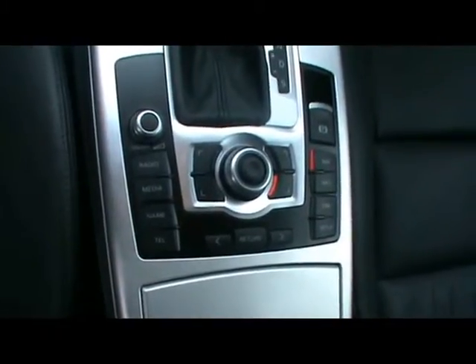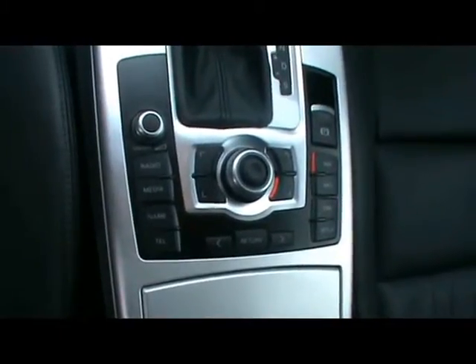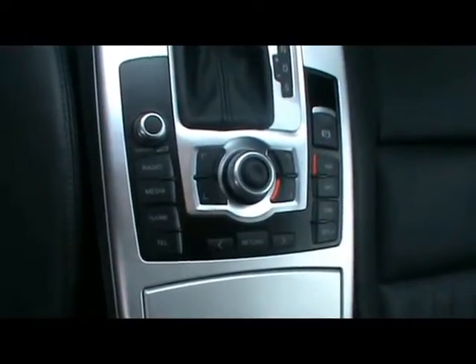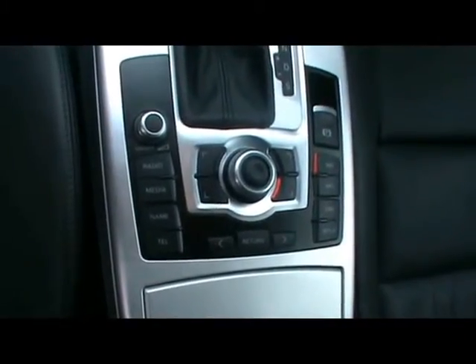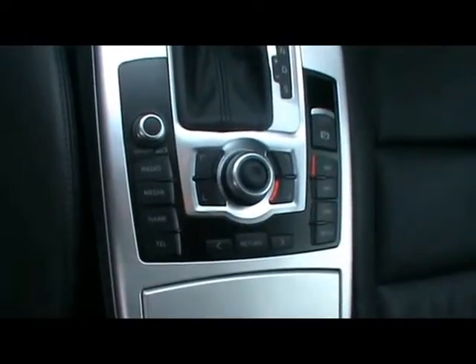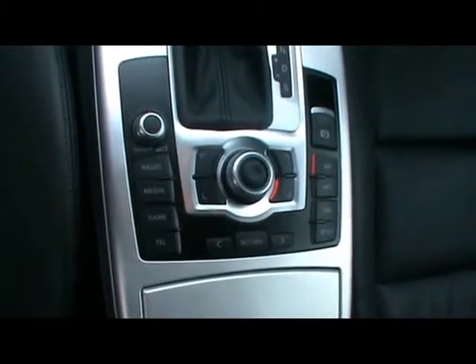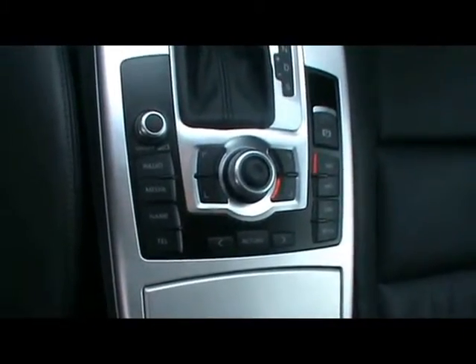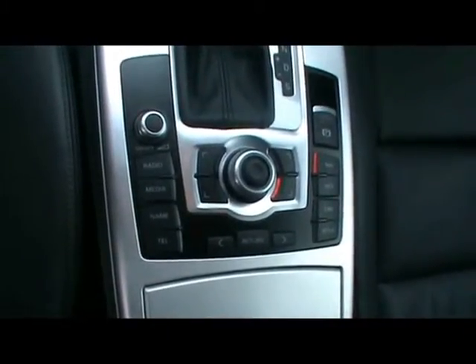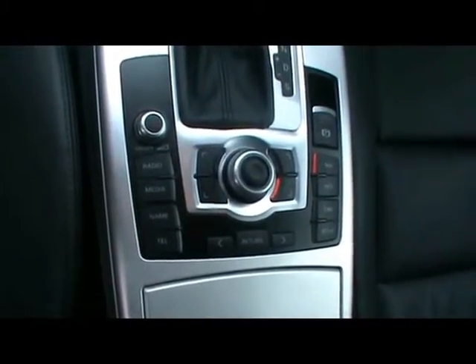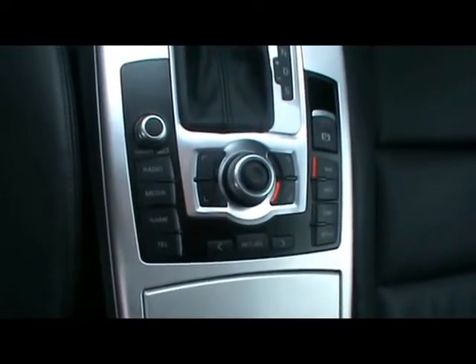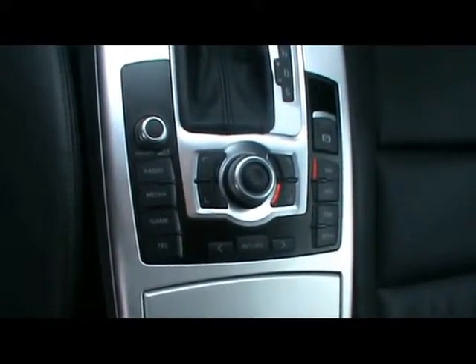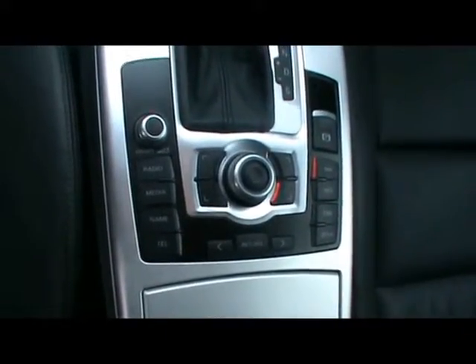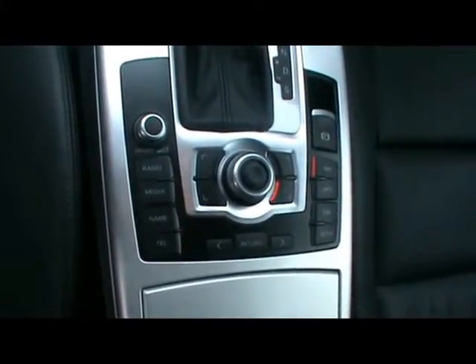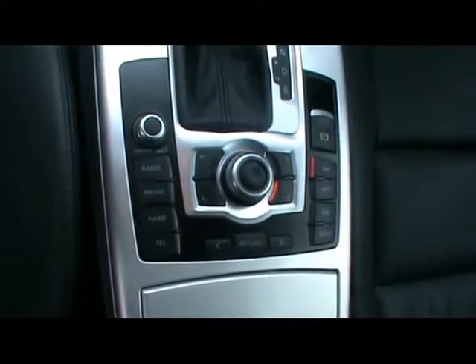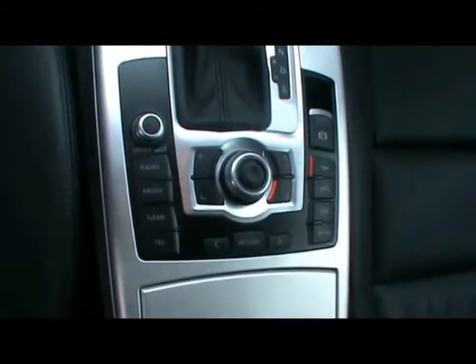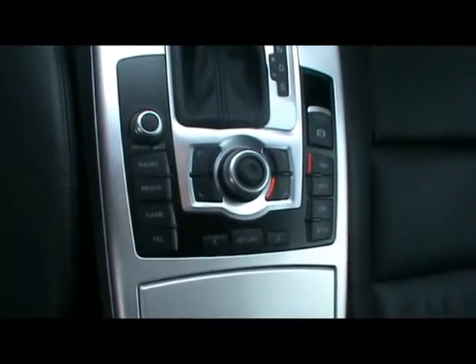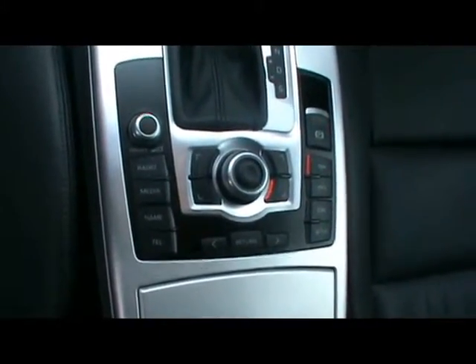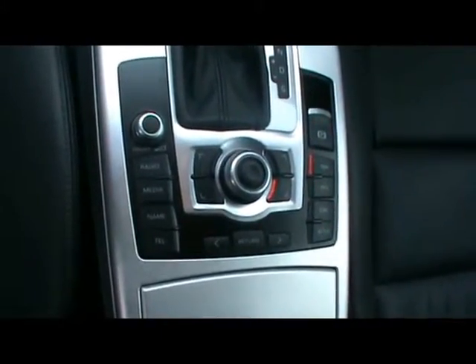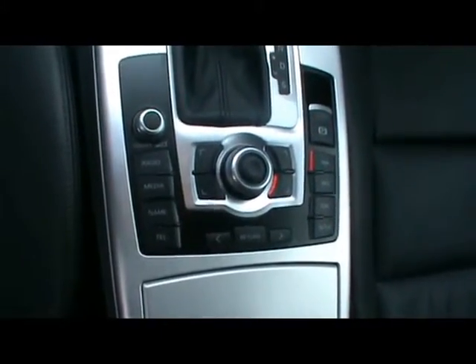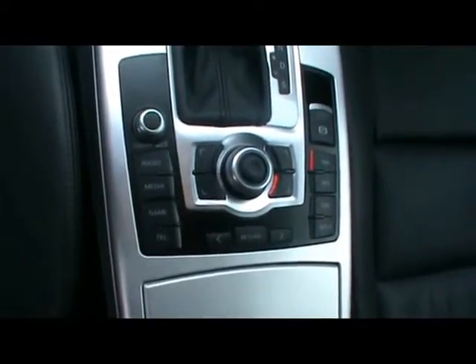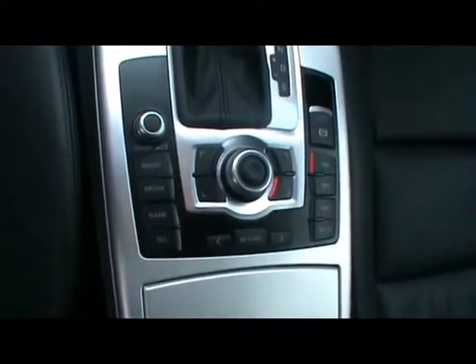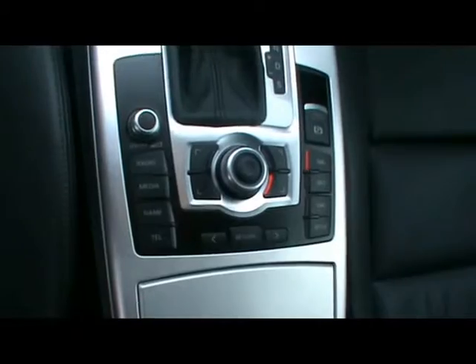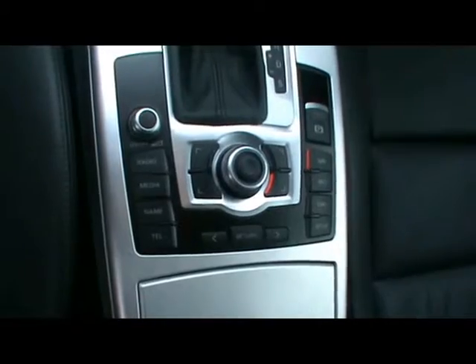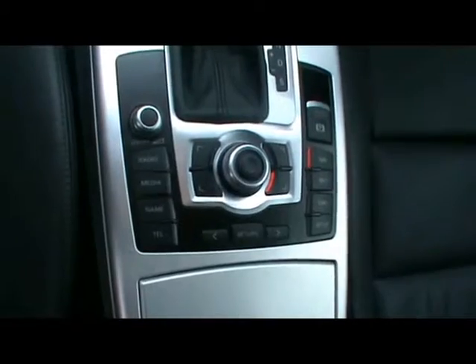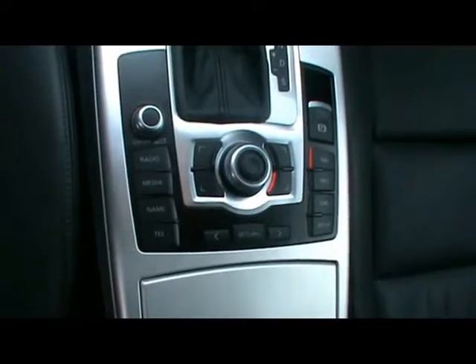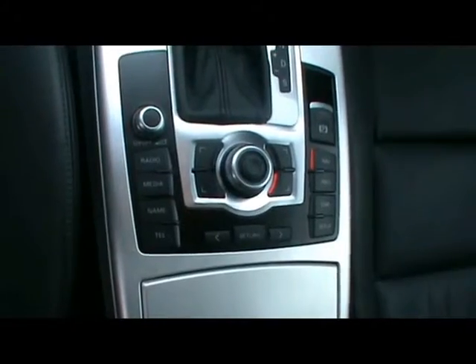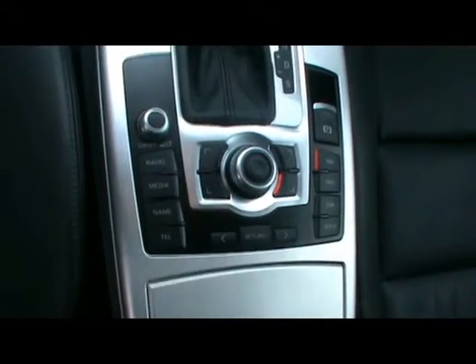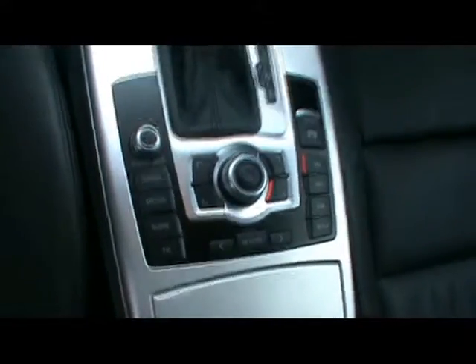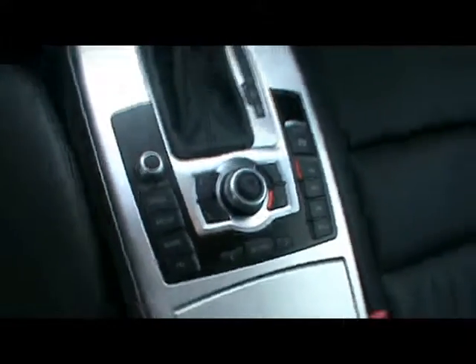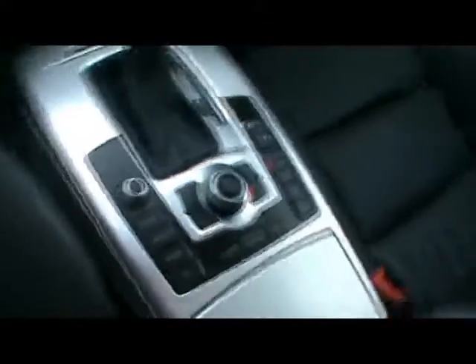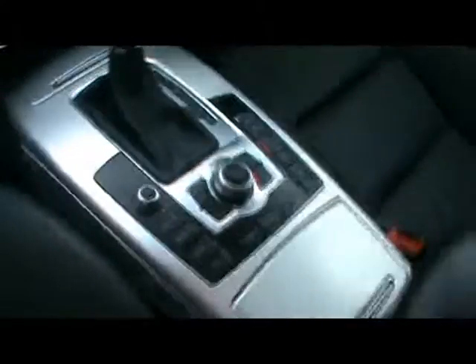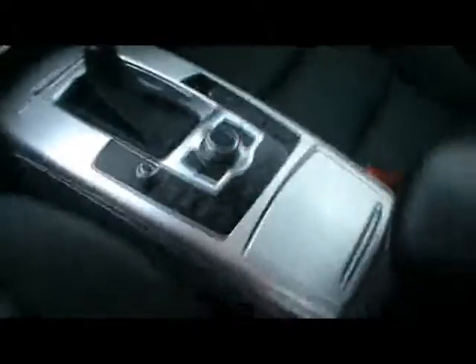There are various controls for the sat nav, multimedia system, CD player, radio, and Bluetooth connectivity as well.